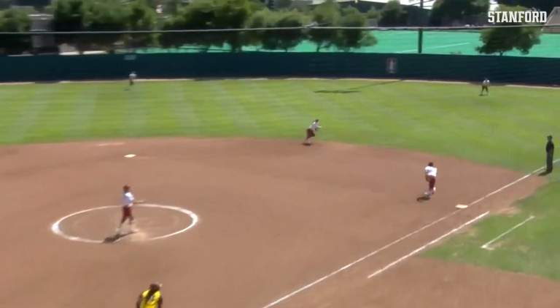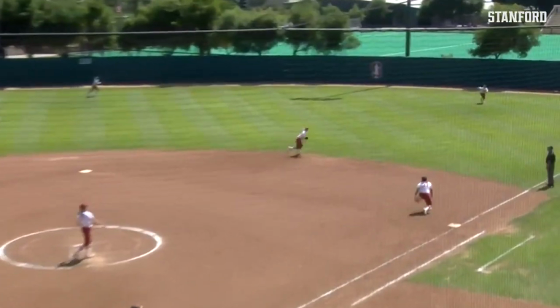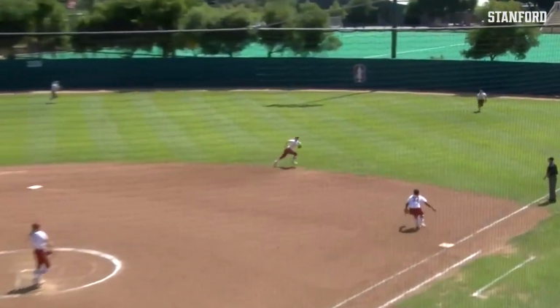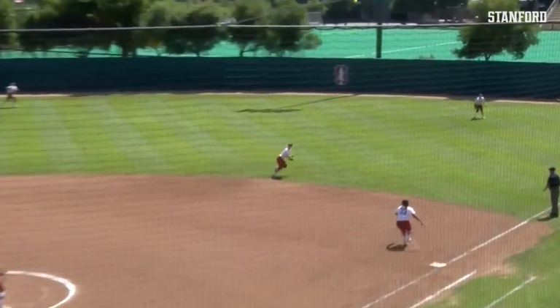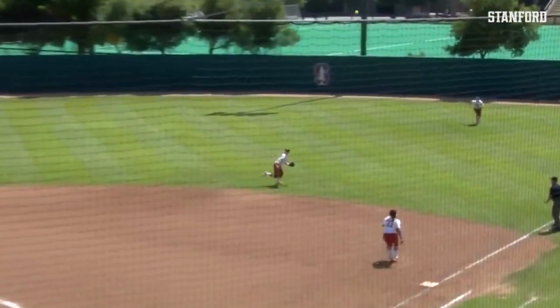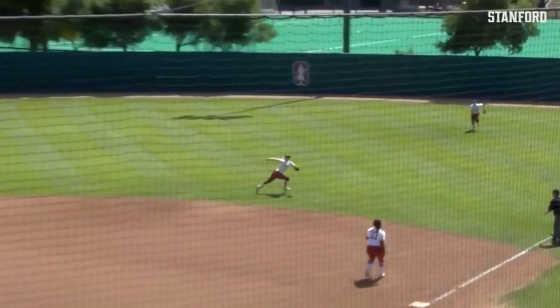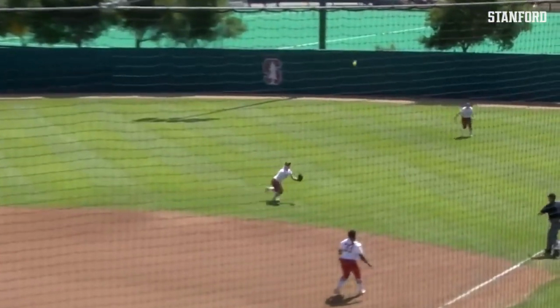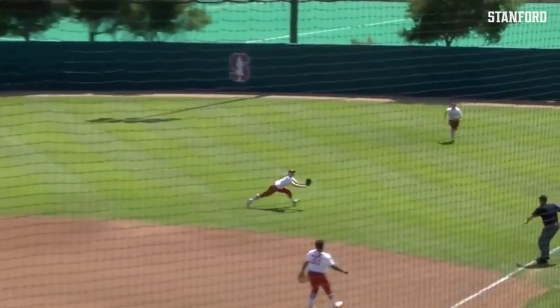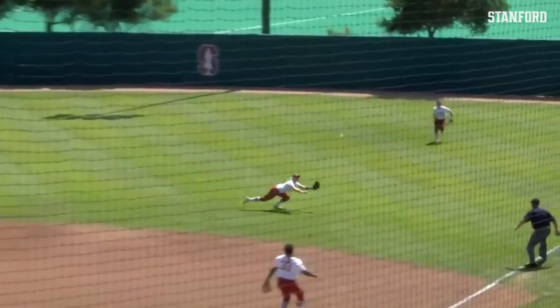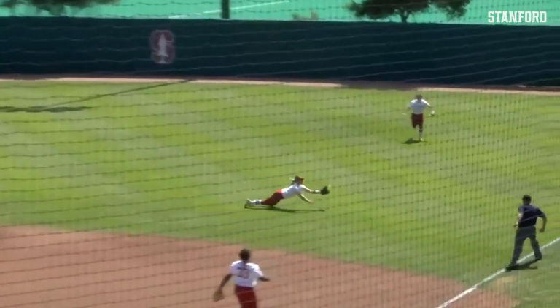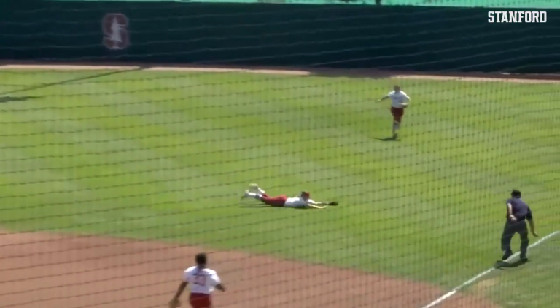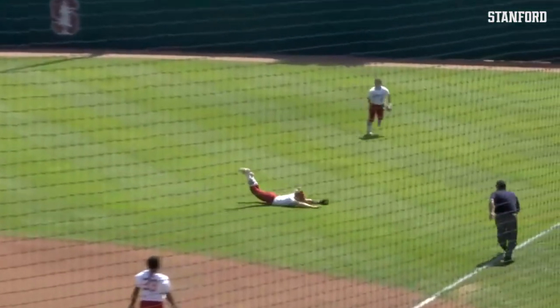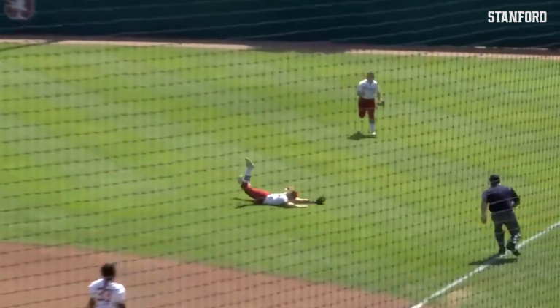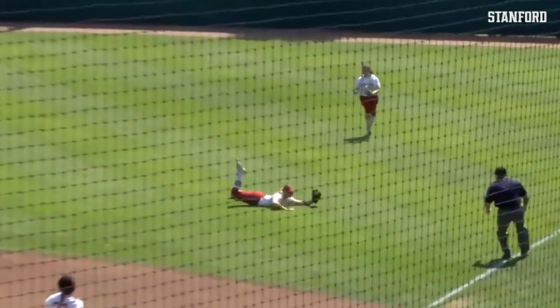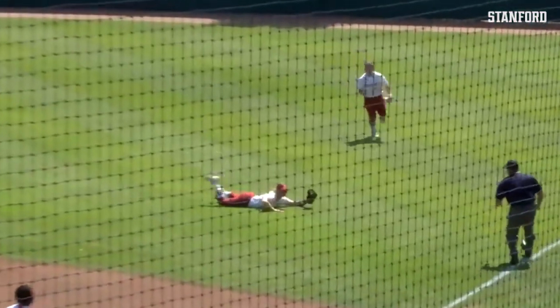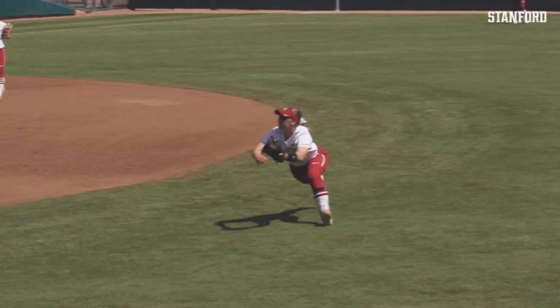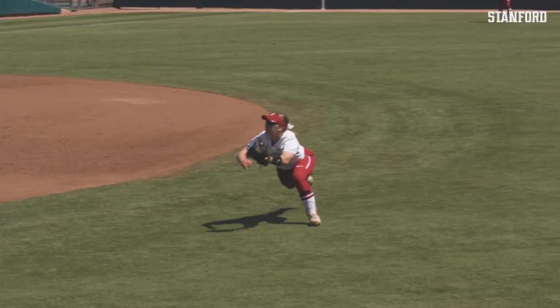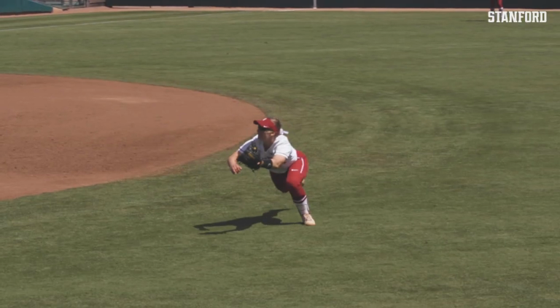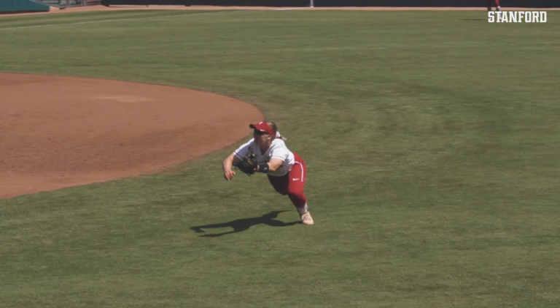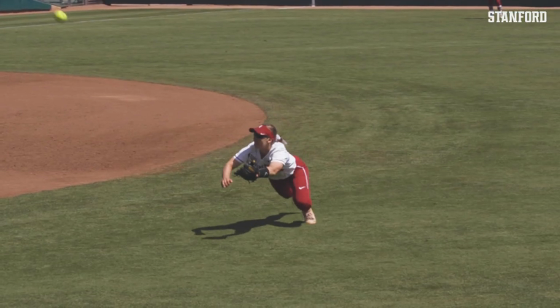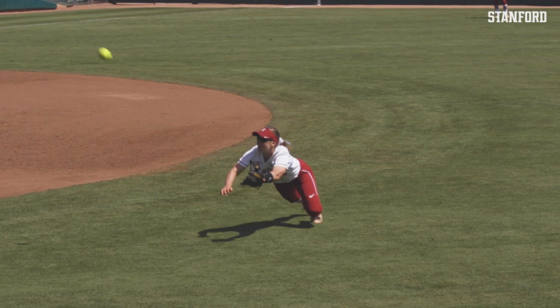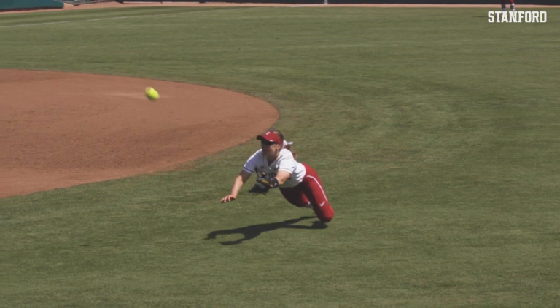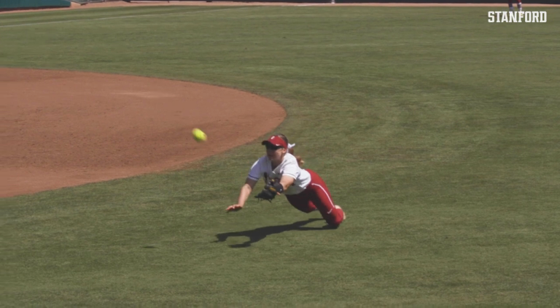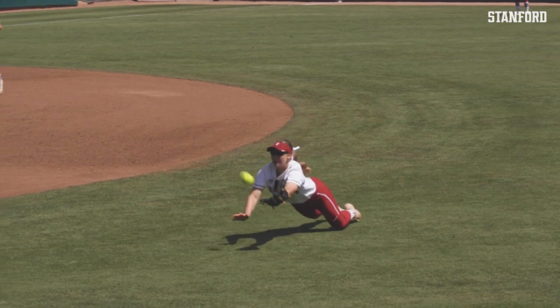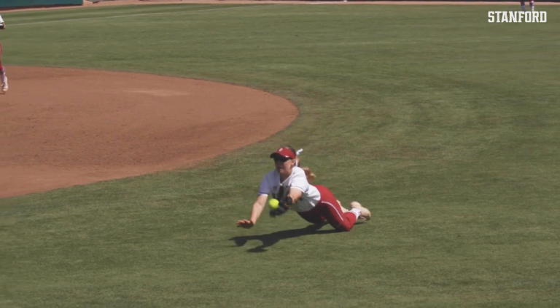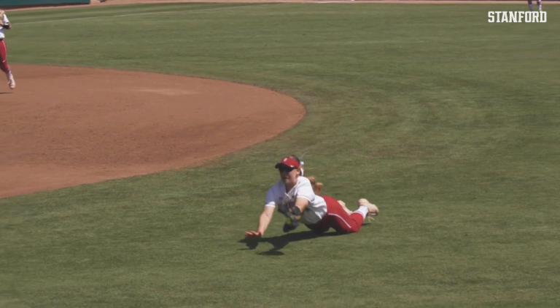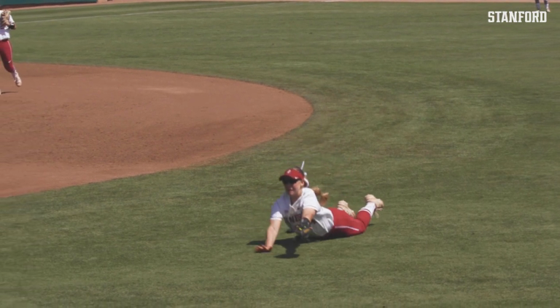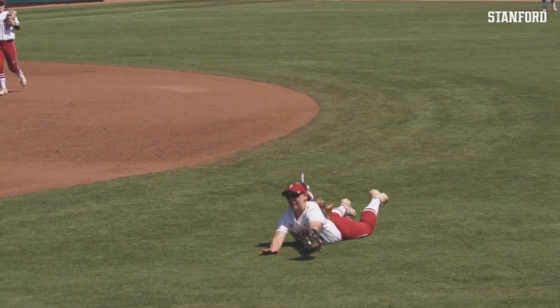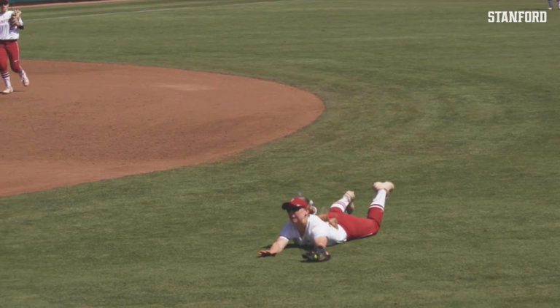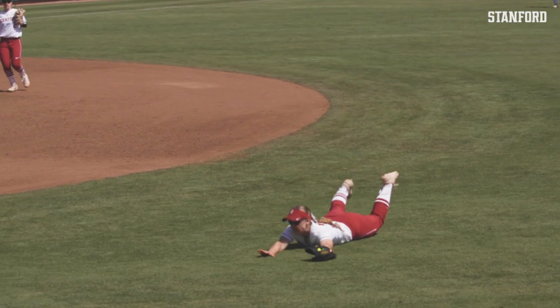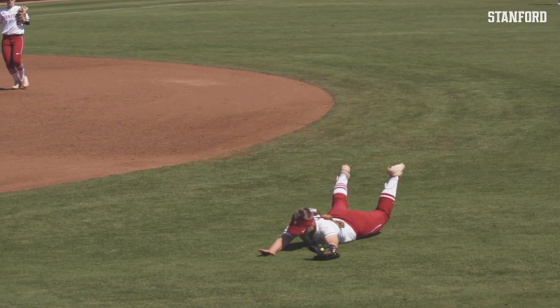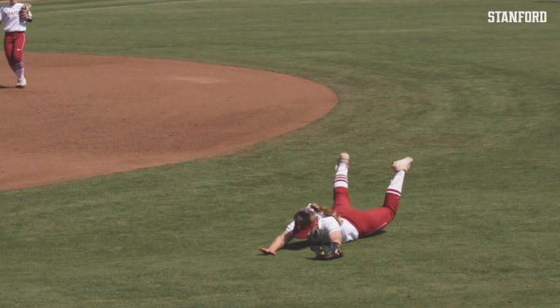Tips that one off the end of the bat — flares into right — diving catch by Emily Klingaman!